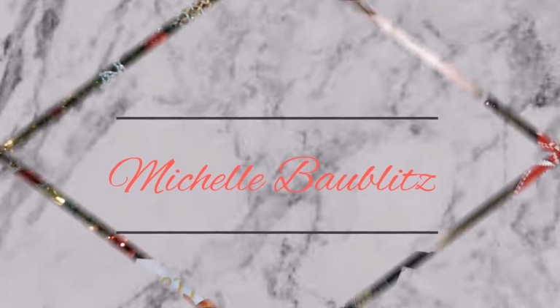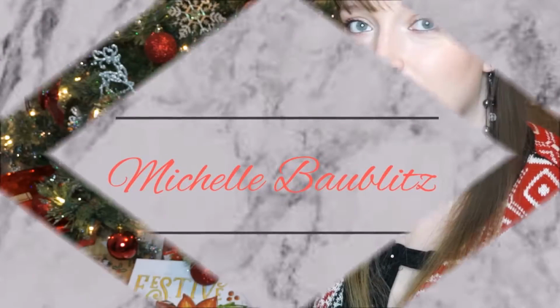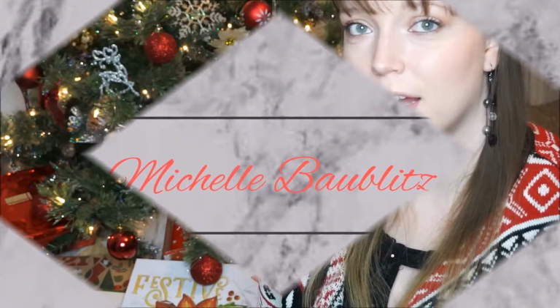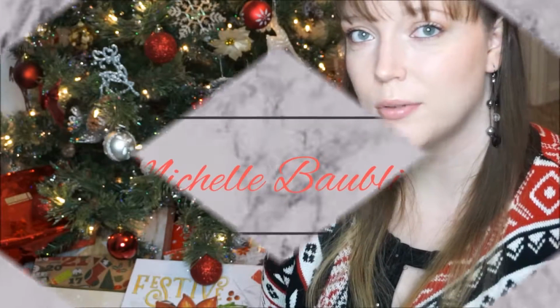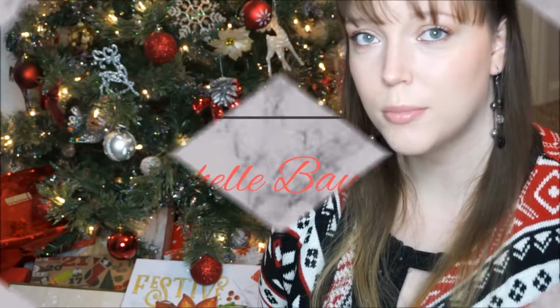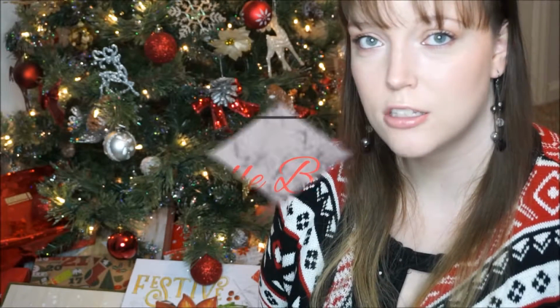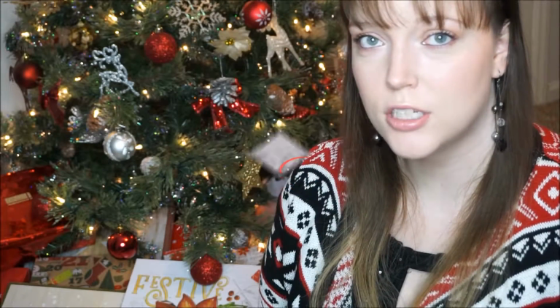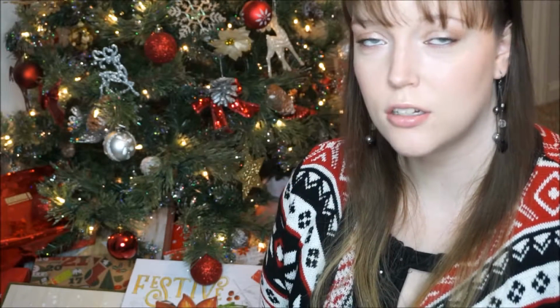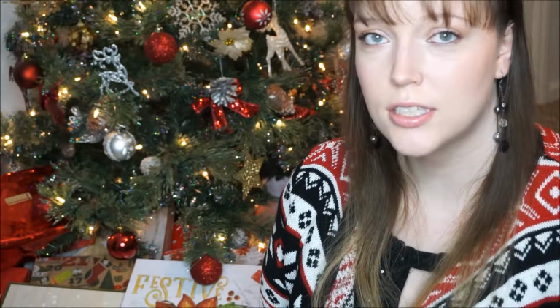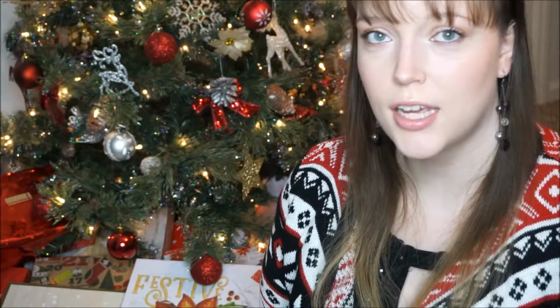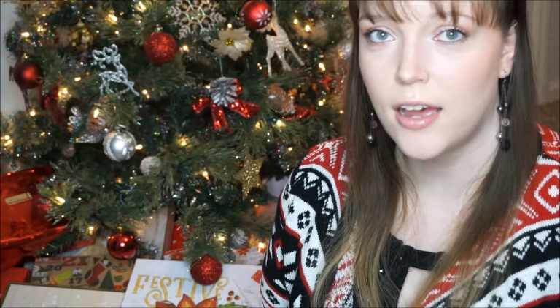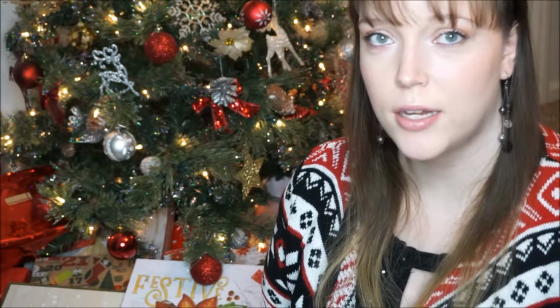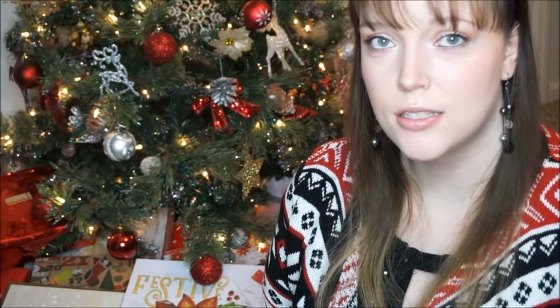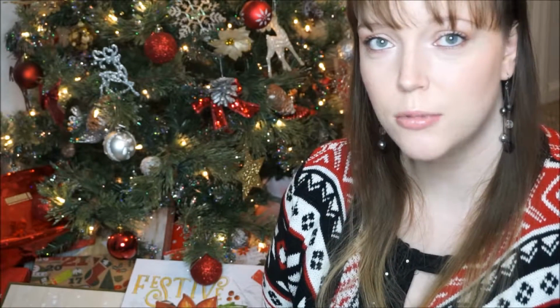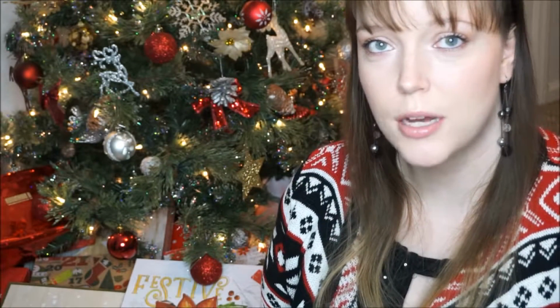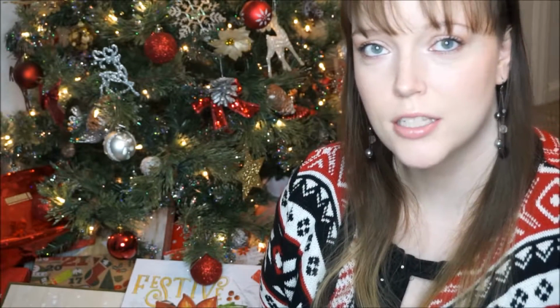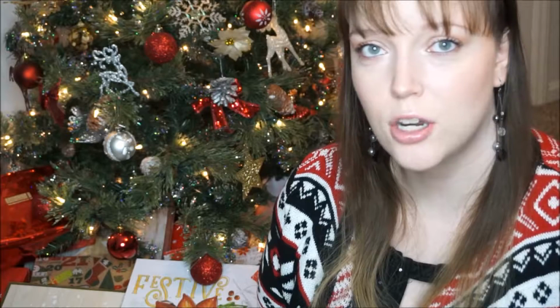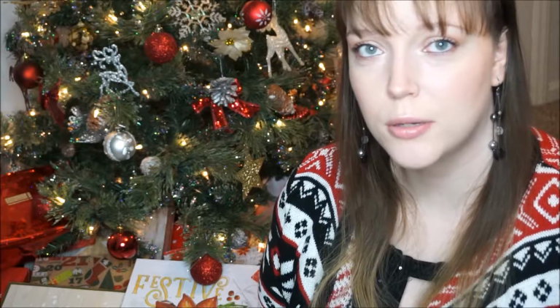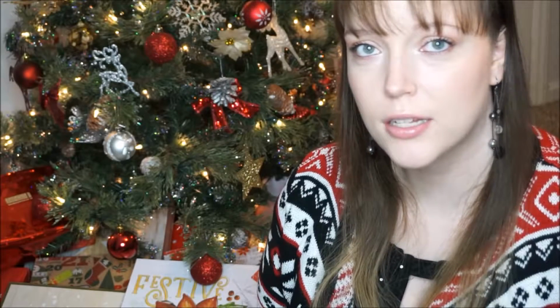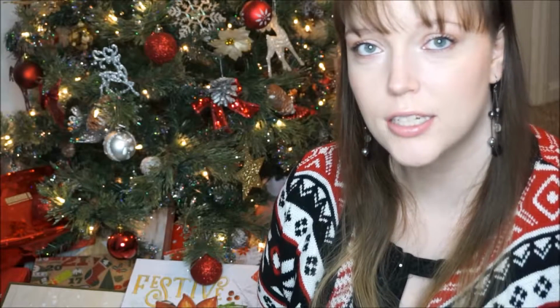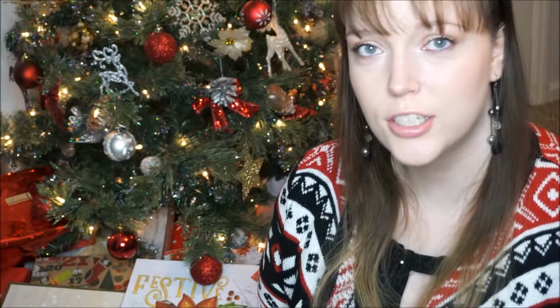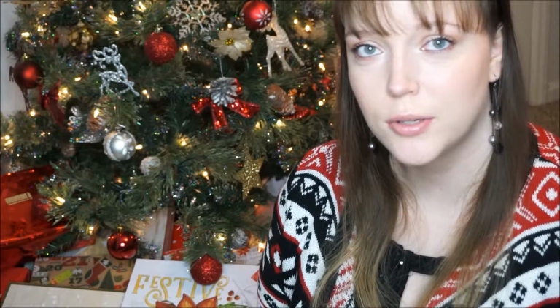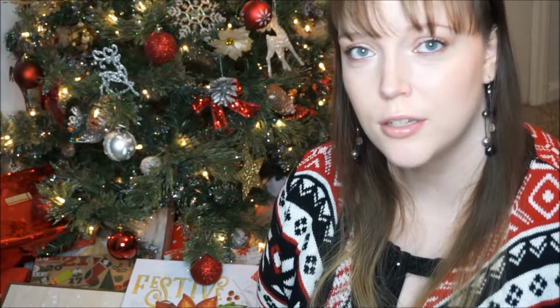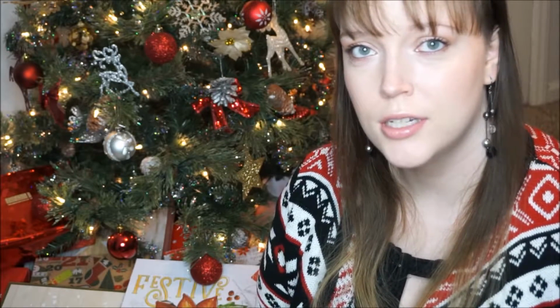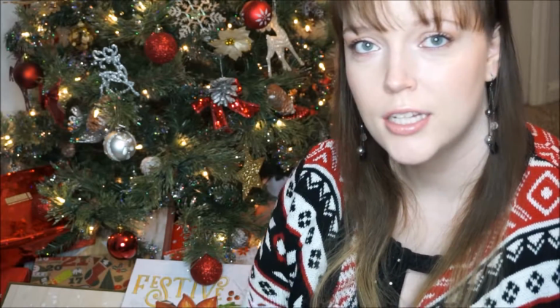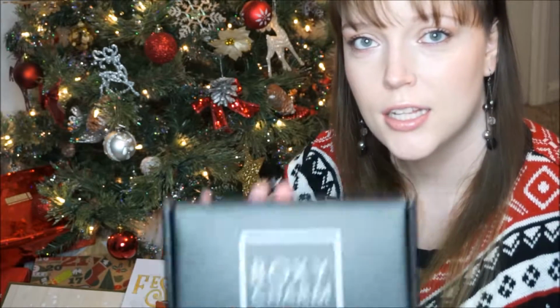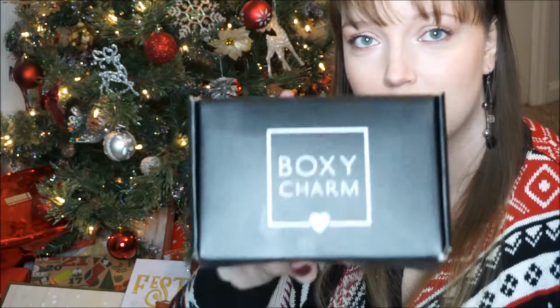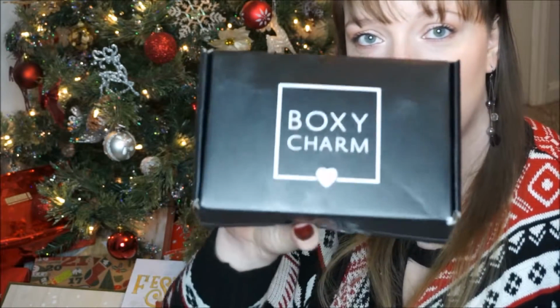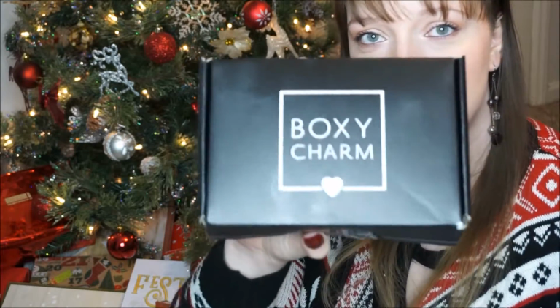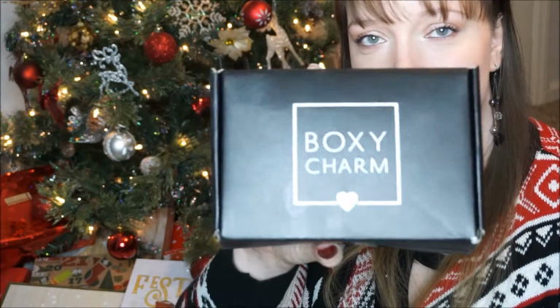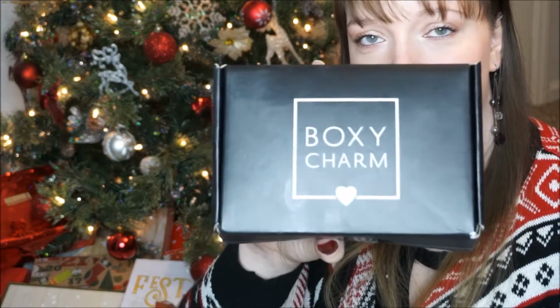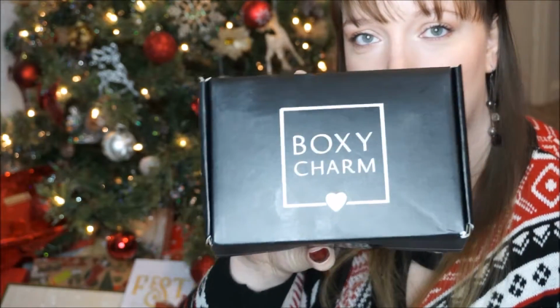Hi guys and welcome back to my channel. Today I have my December BoxyCharm unboxing to share with you. Let's go ahead and see what we got.